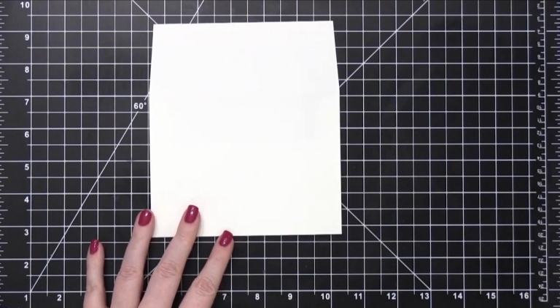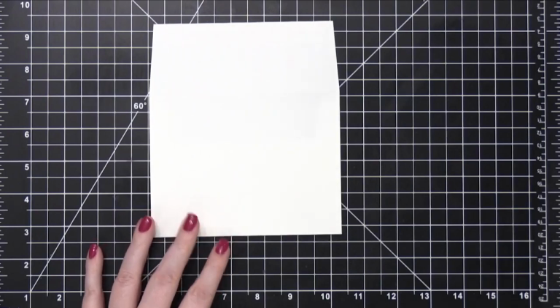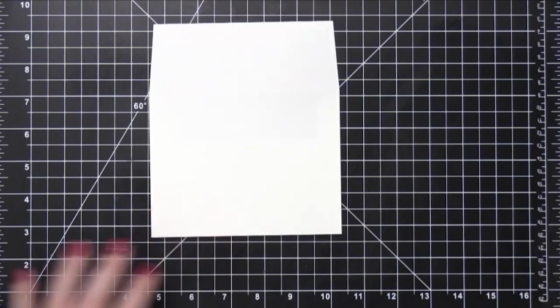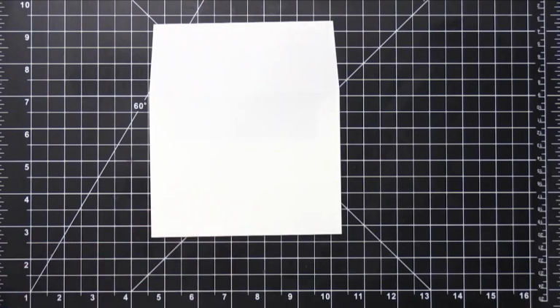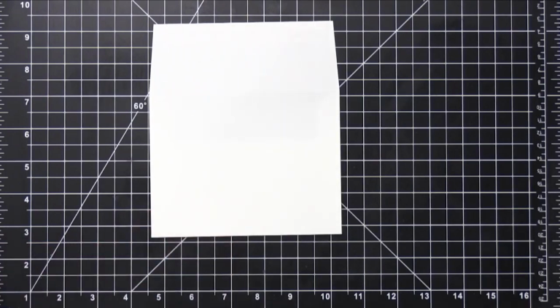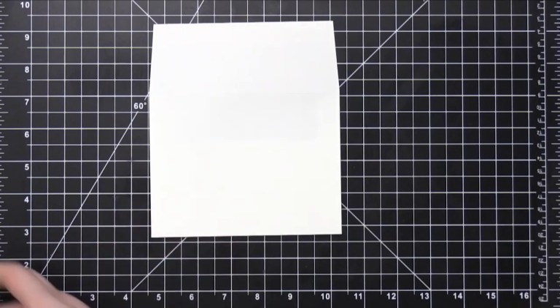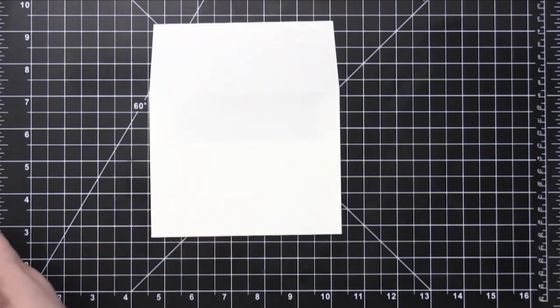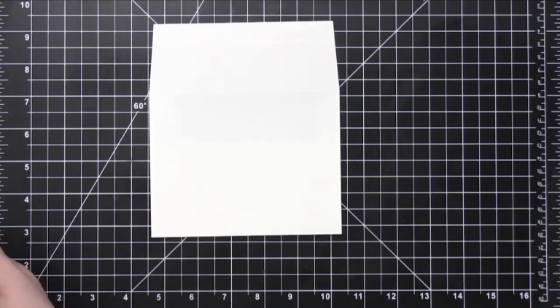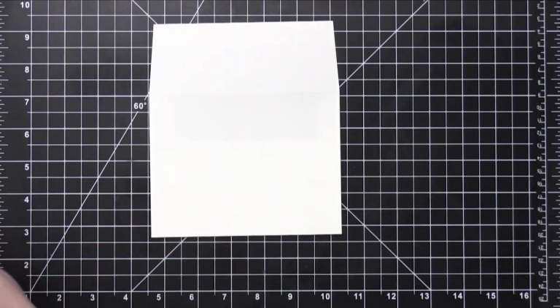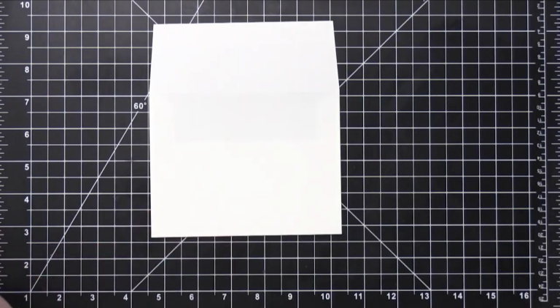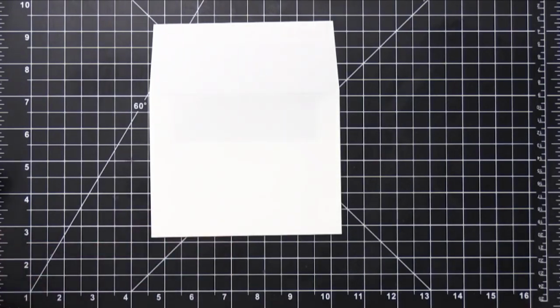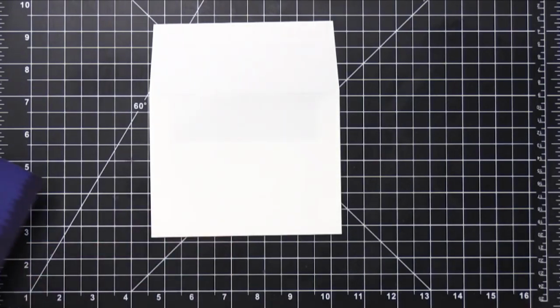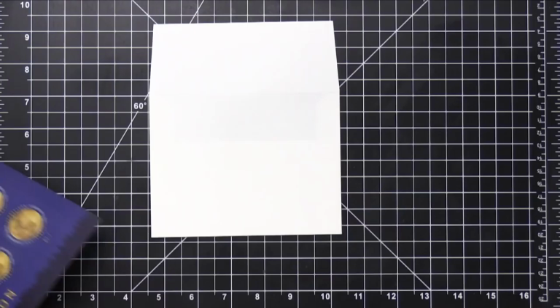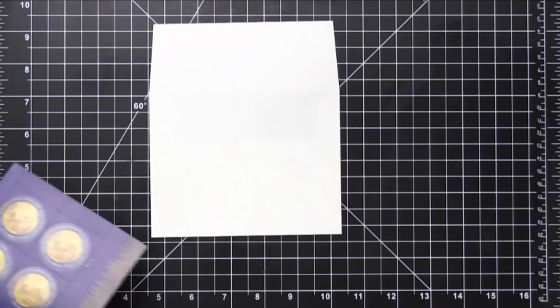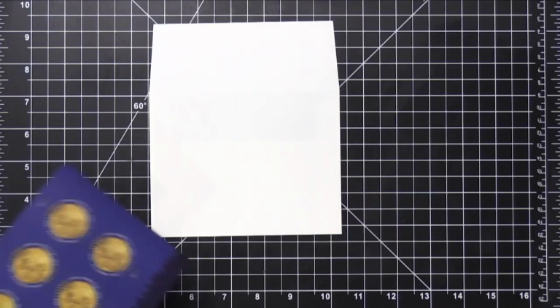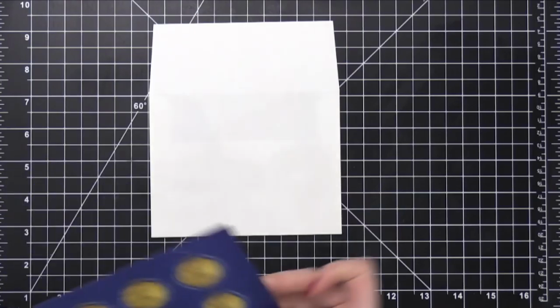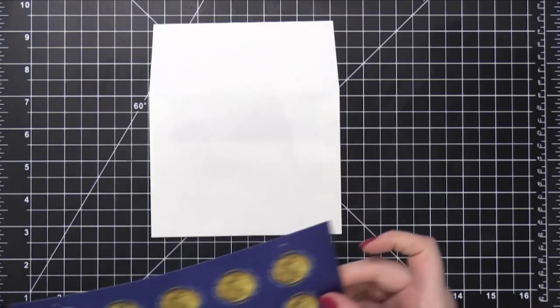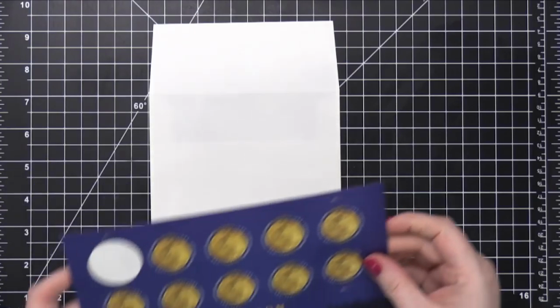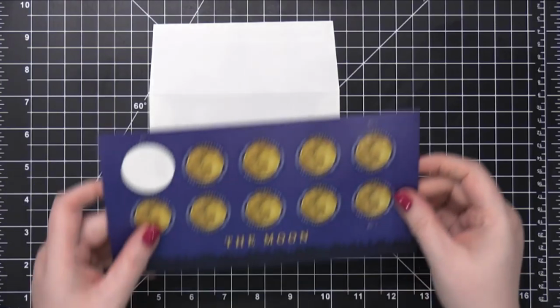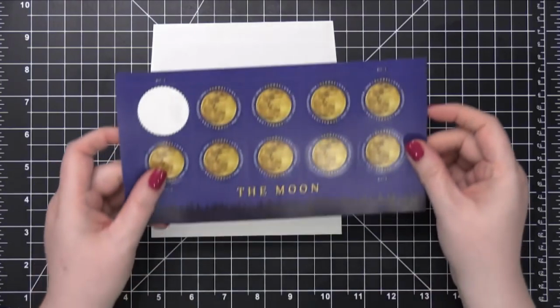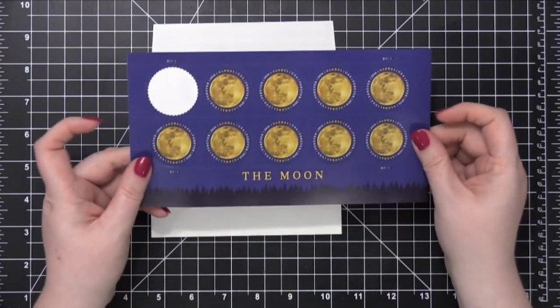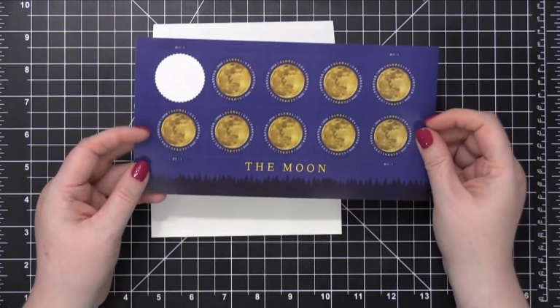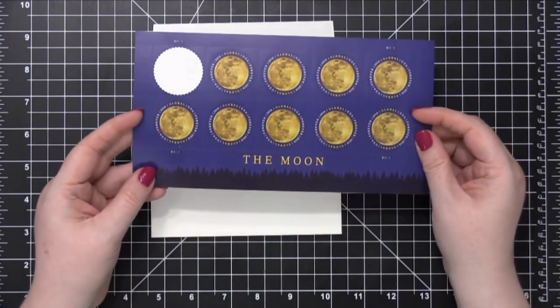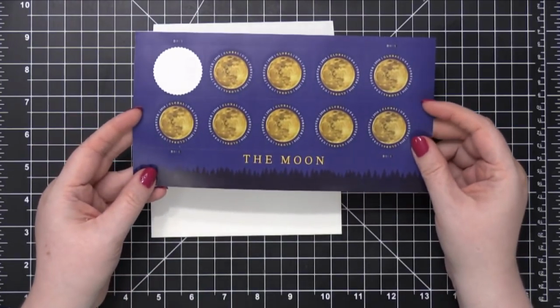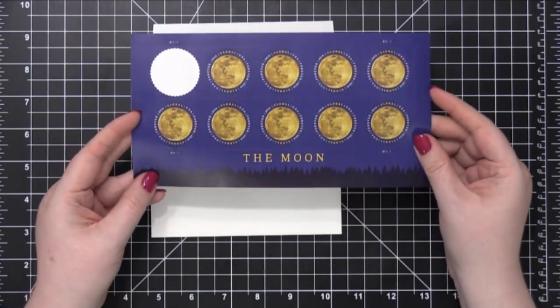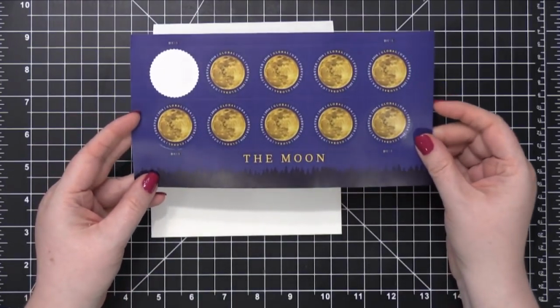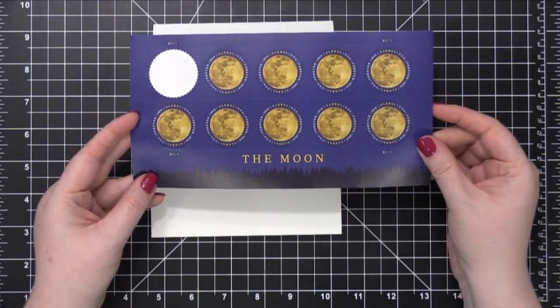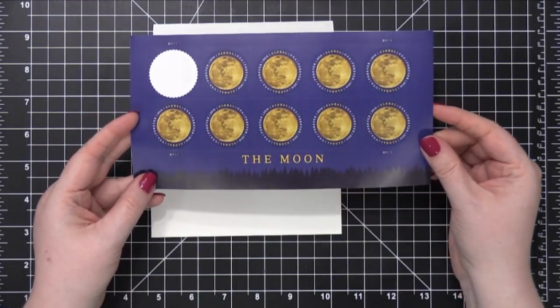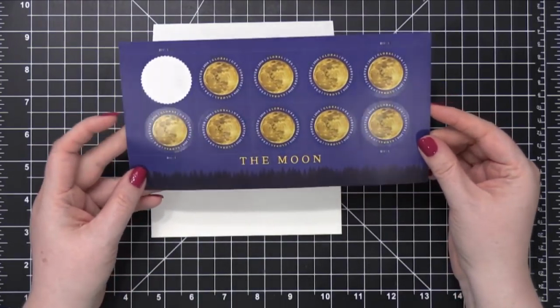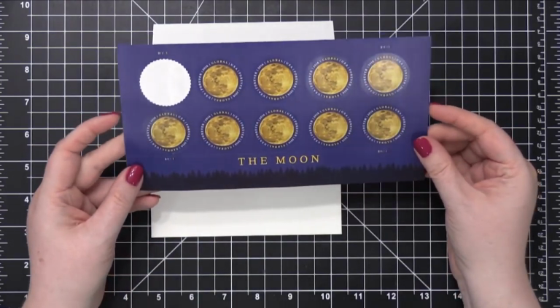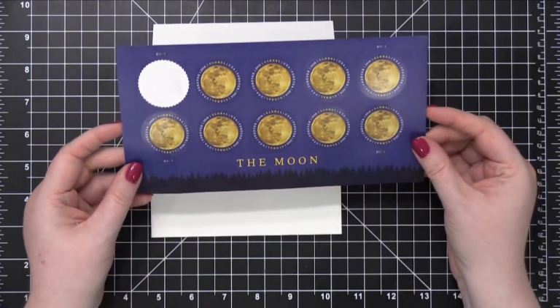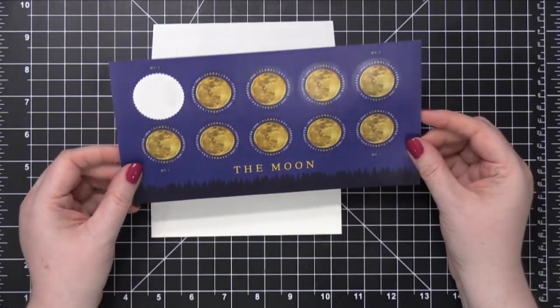Hi everyone, Kristina Werner here. Welcome to another video for the Simon Says Stamp blog.